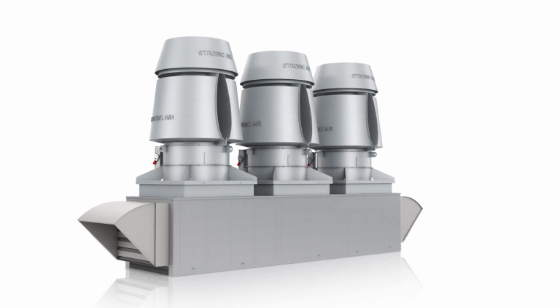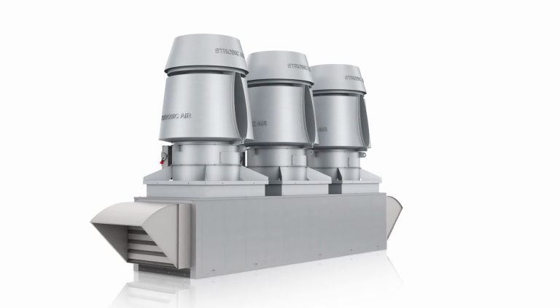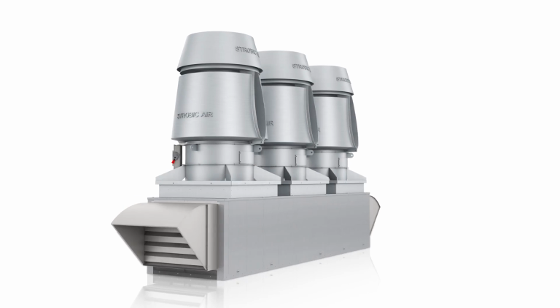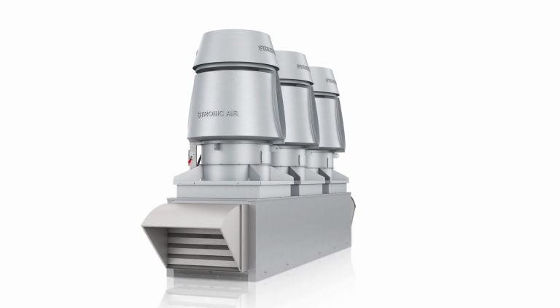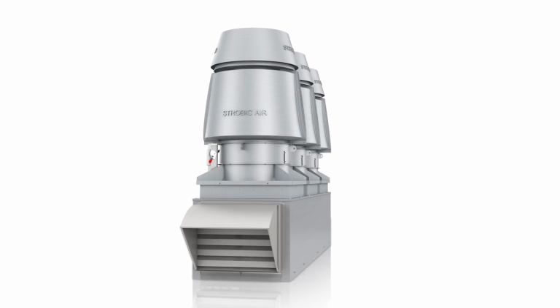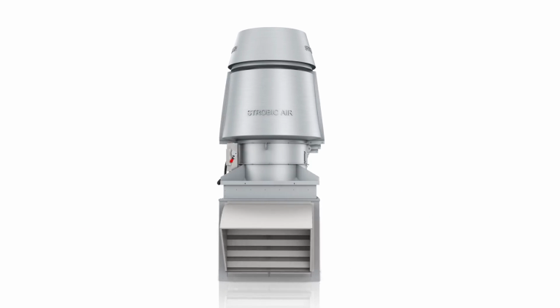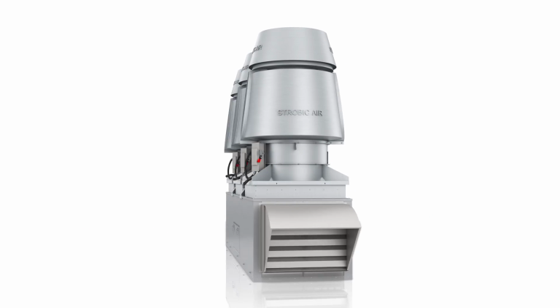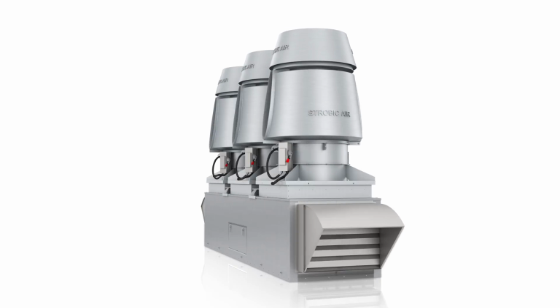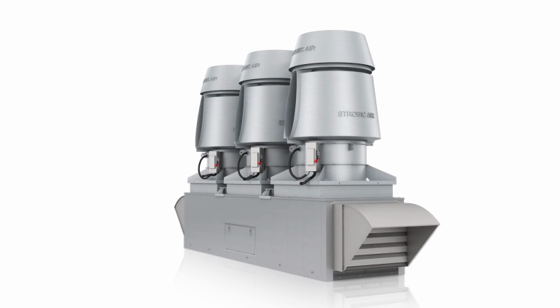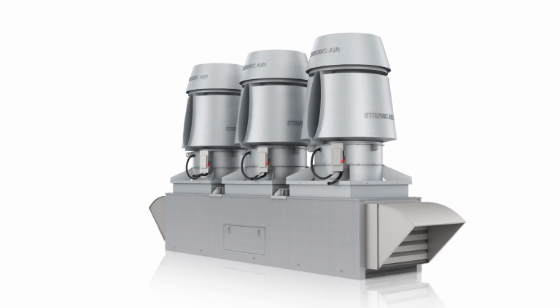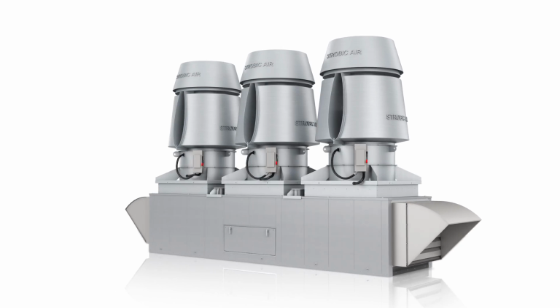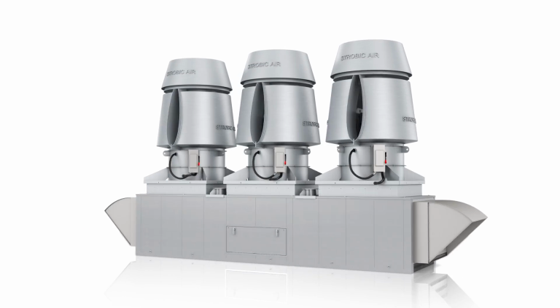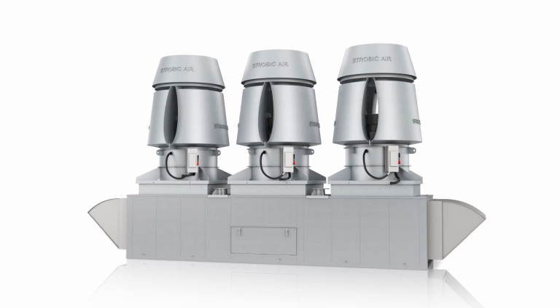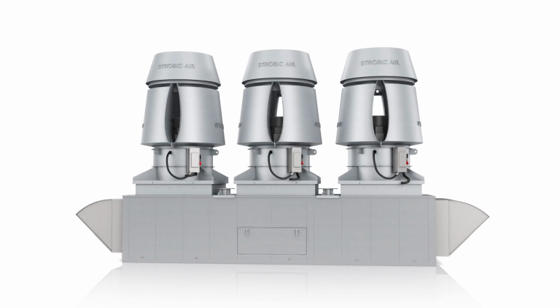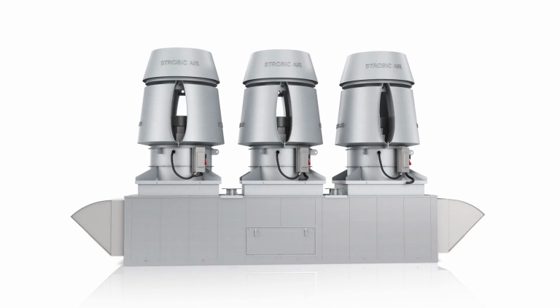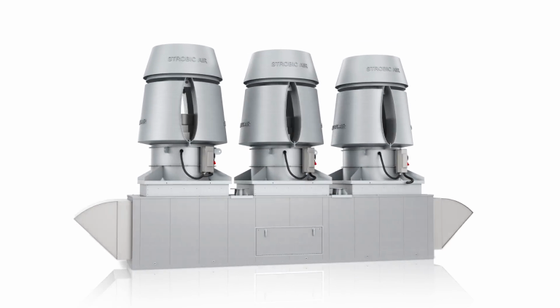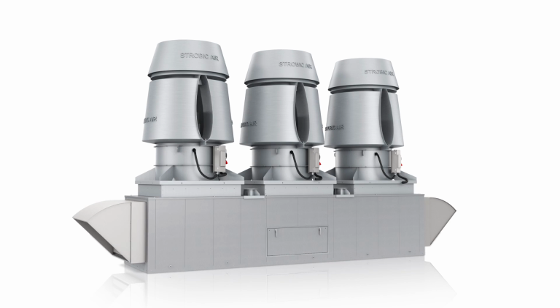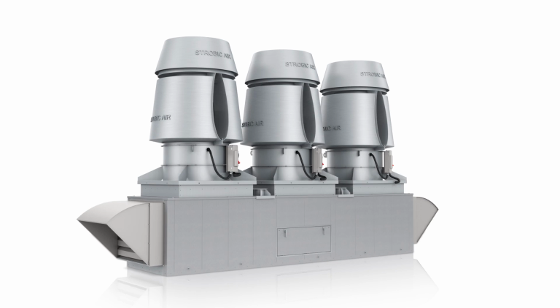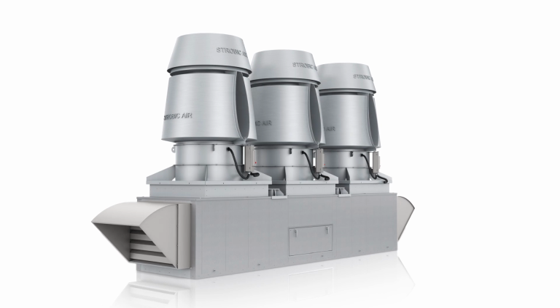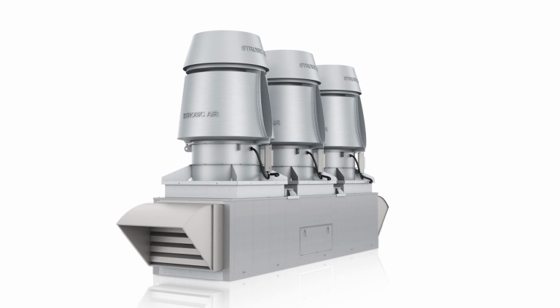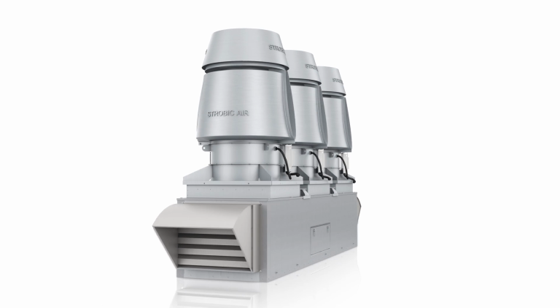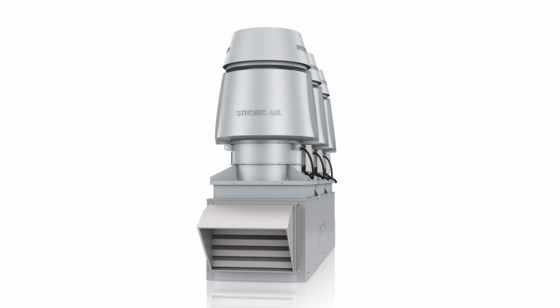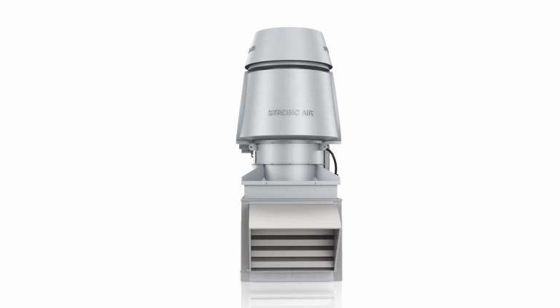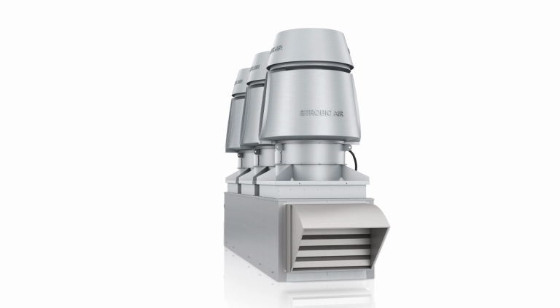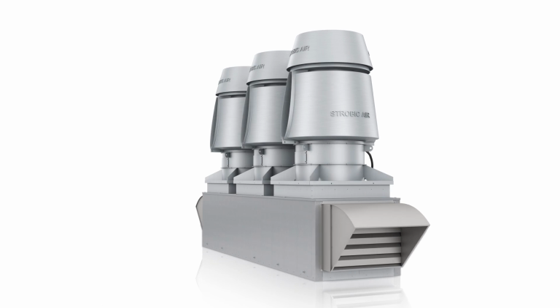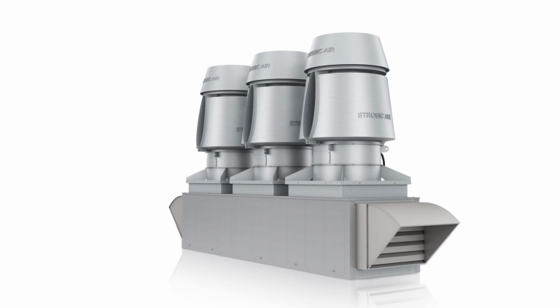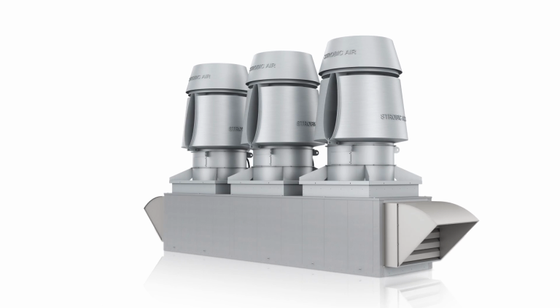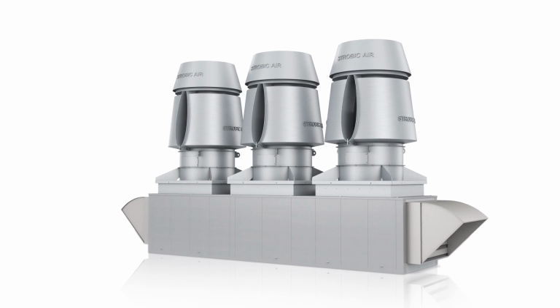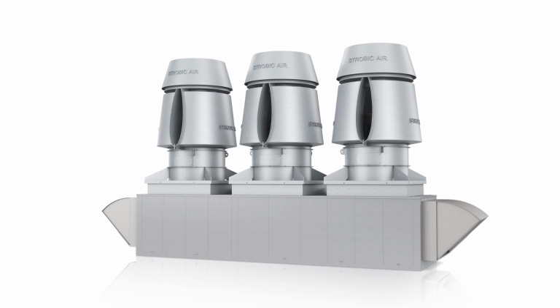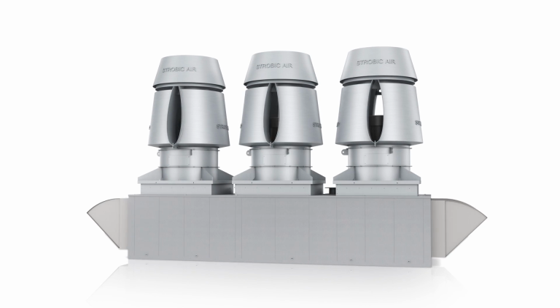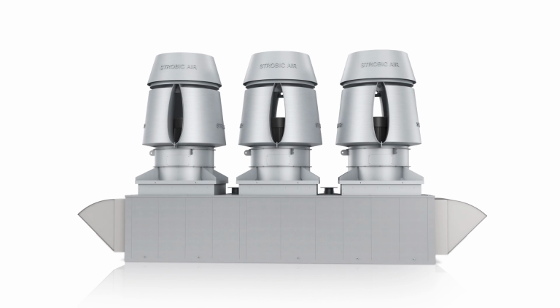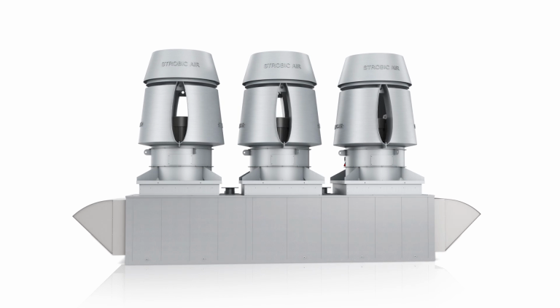TriStack's efficiently designed mixed flow impeller reduces sound and vibration levels, lowers horsepower, and minimizes energy consumption.